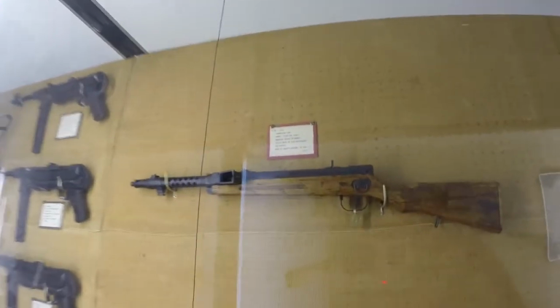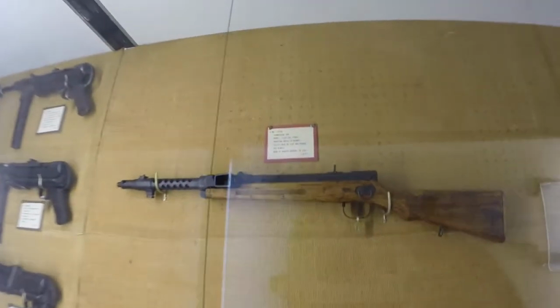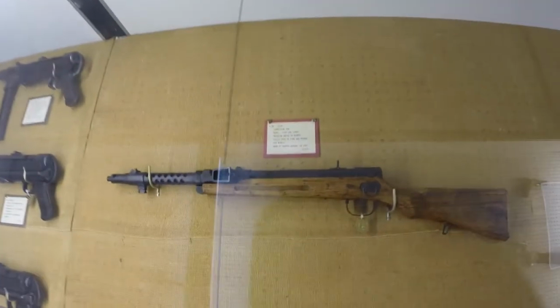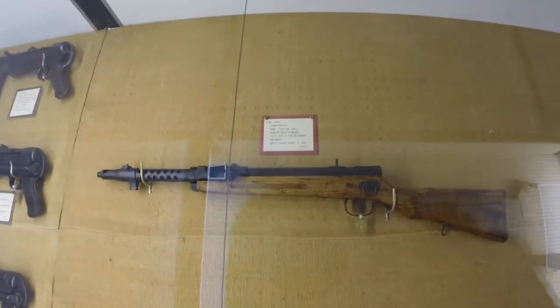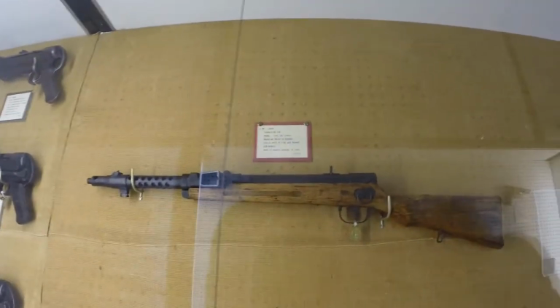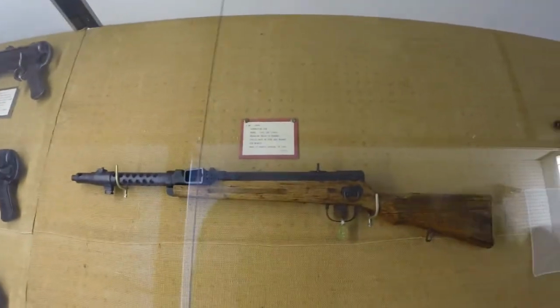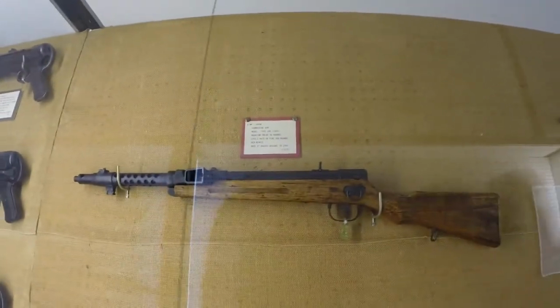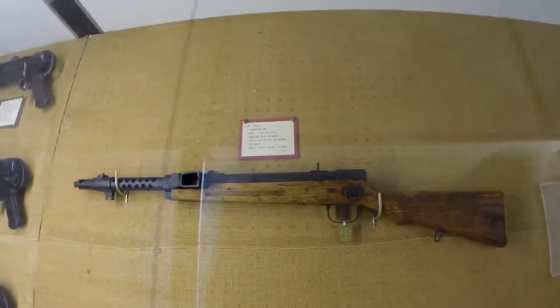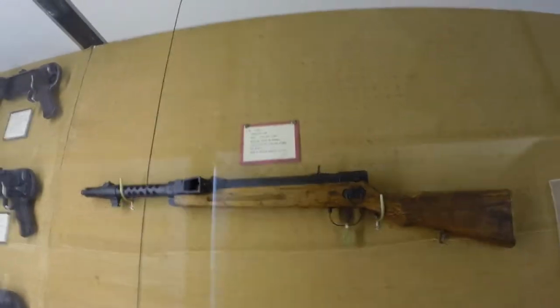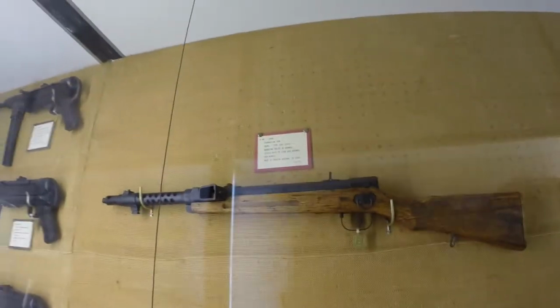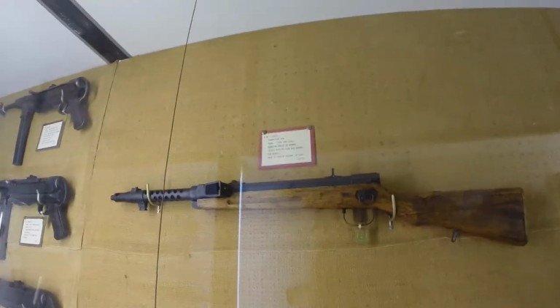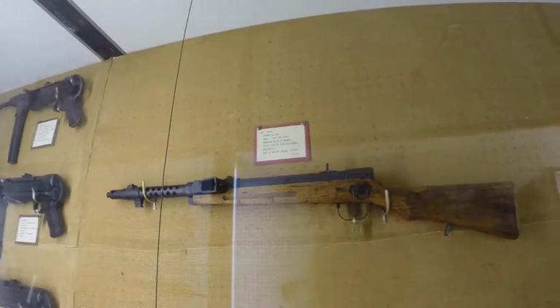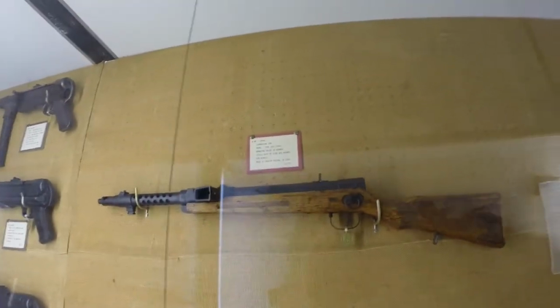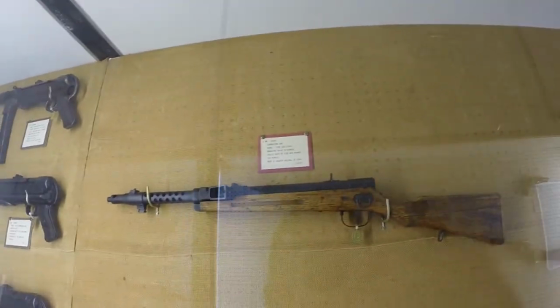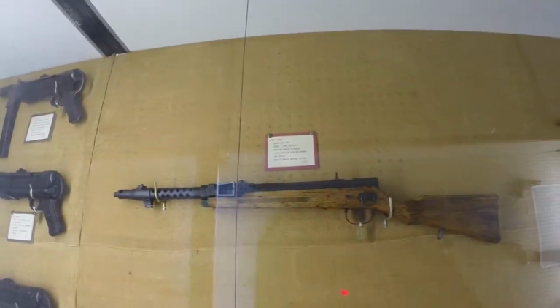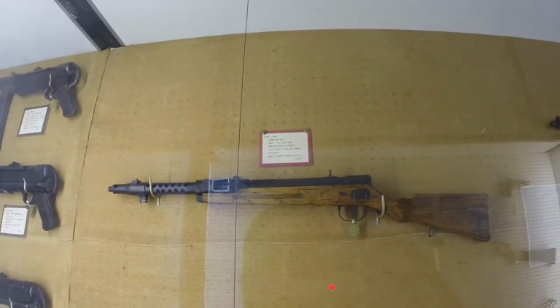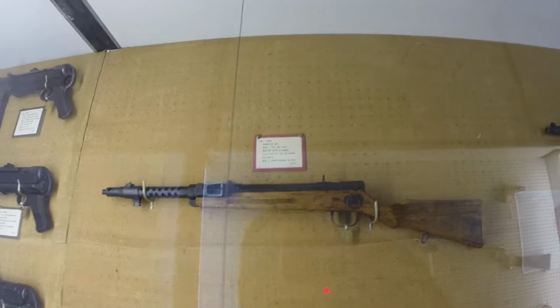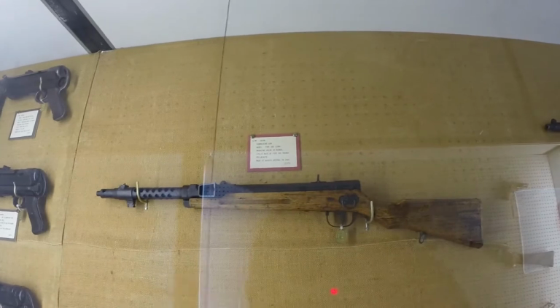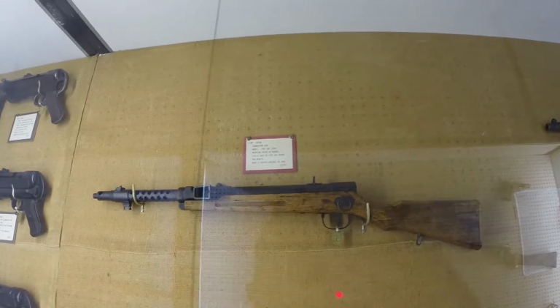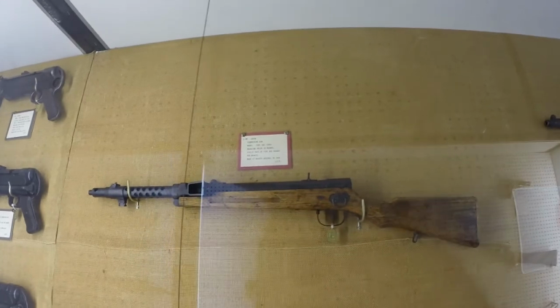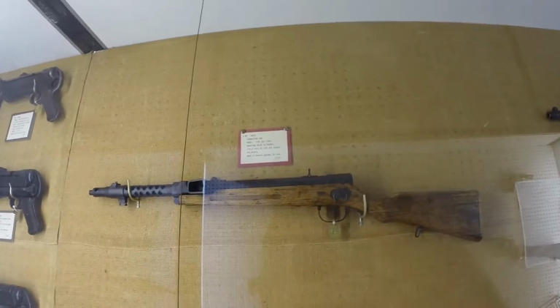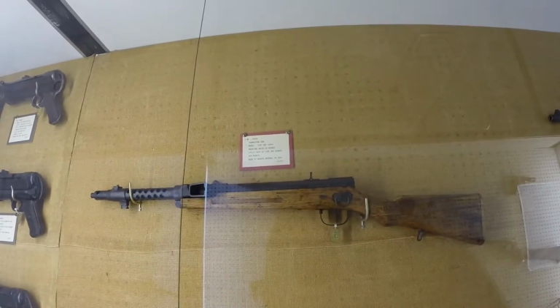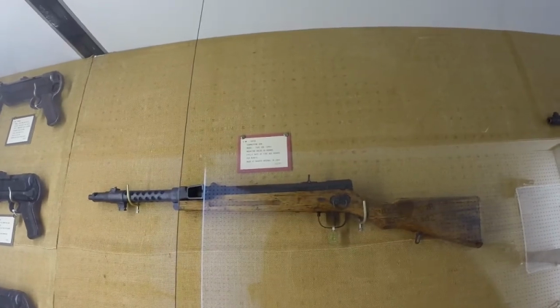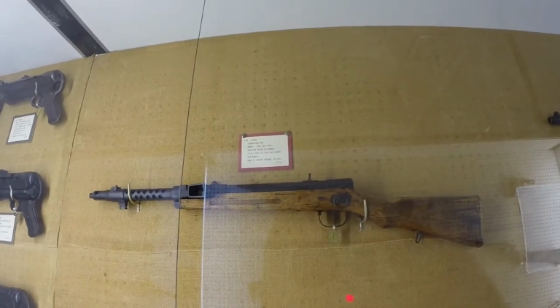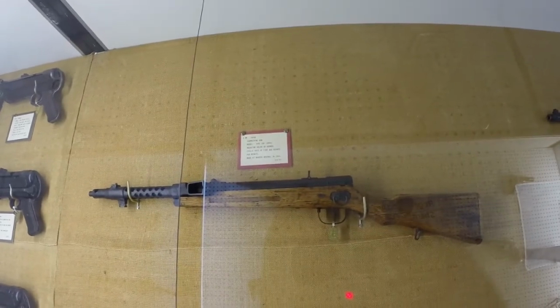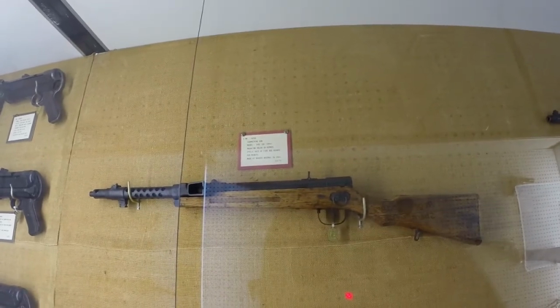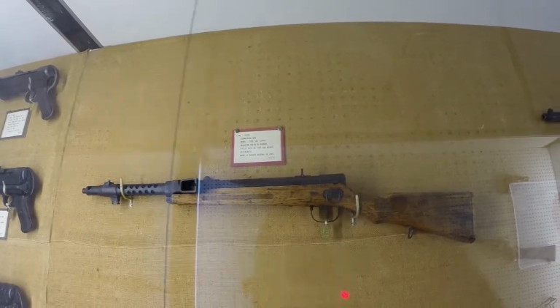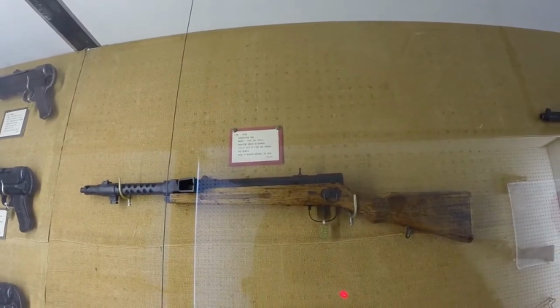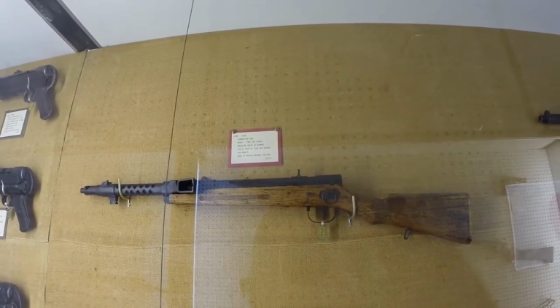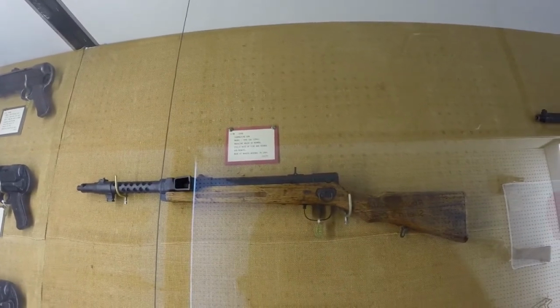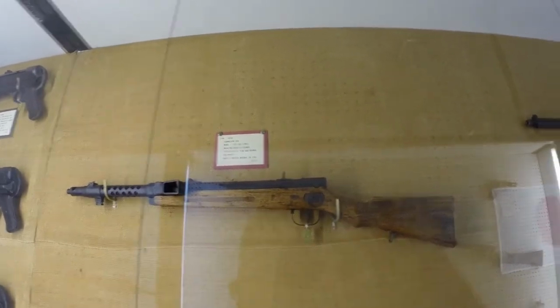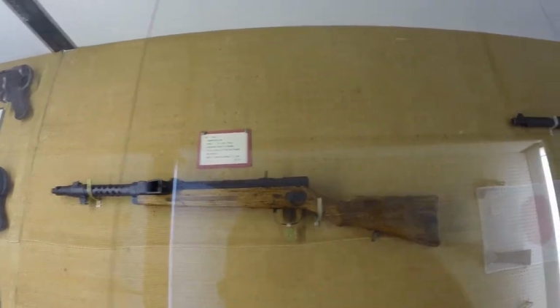It's an 8mm sub, model Type 100, 1944. Held 30 rounds, 800 rounds per minute.